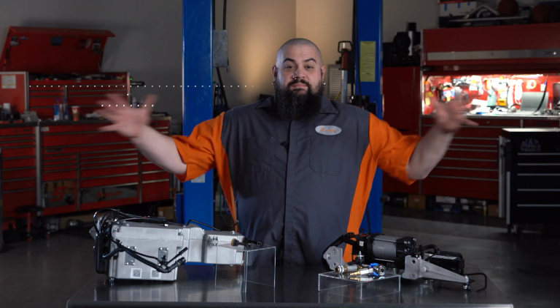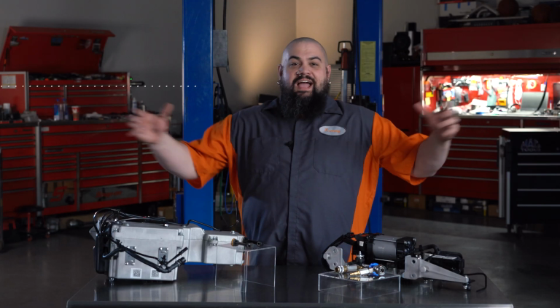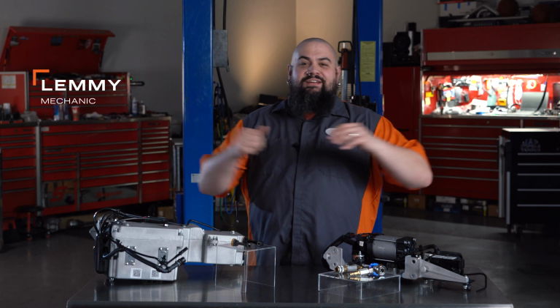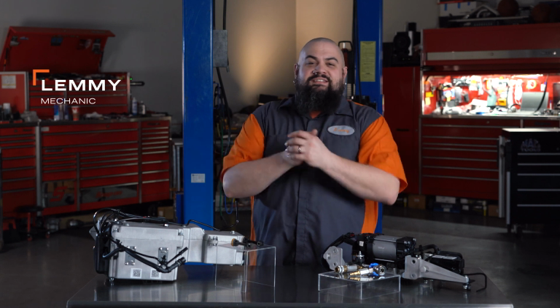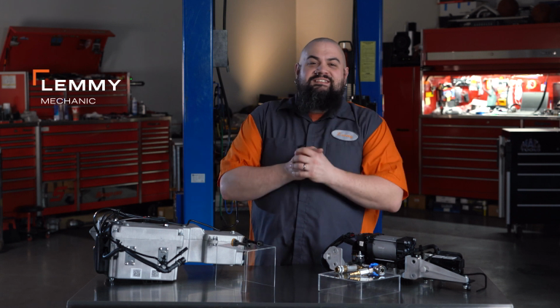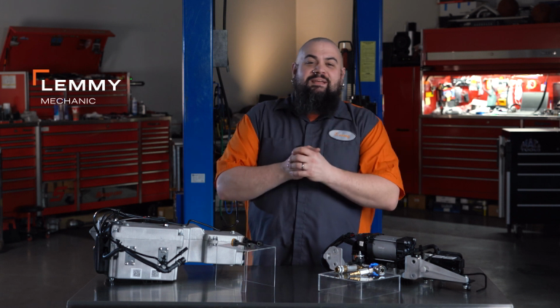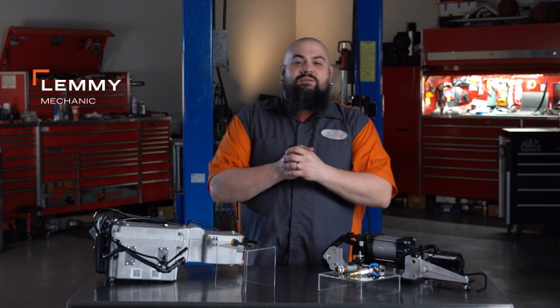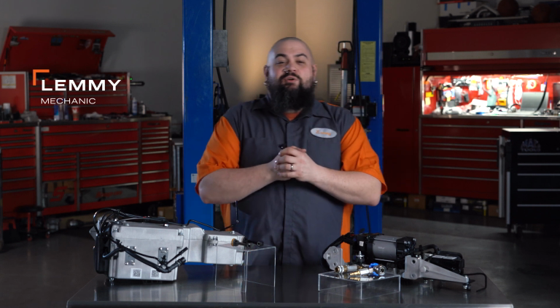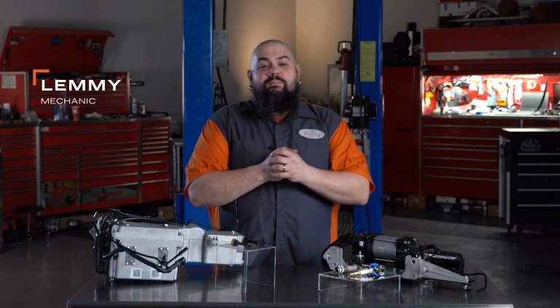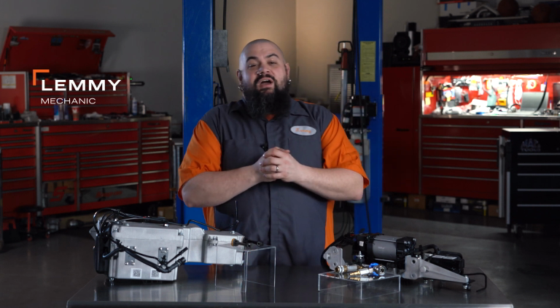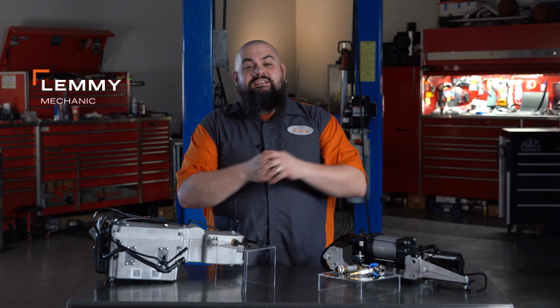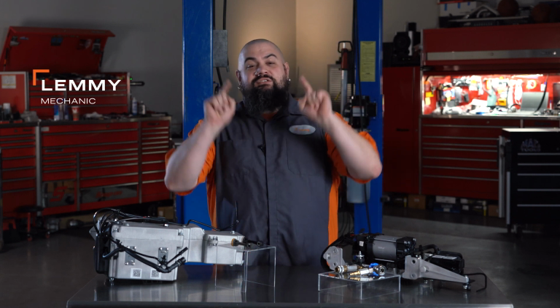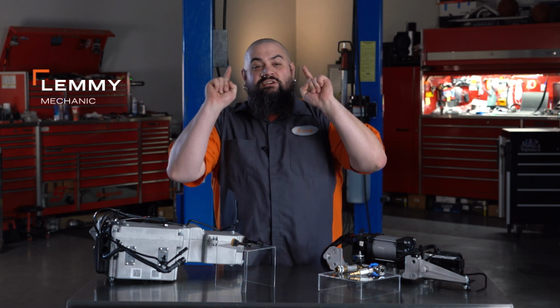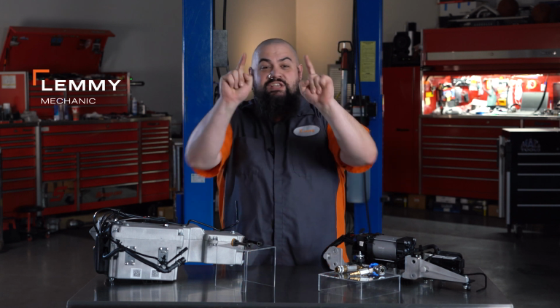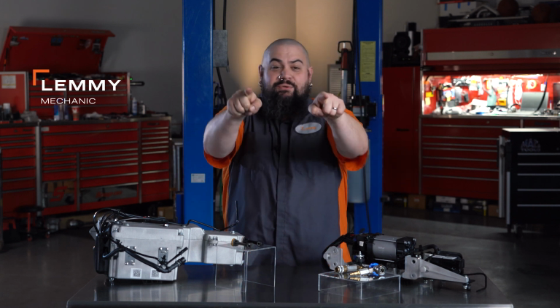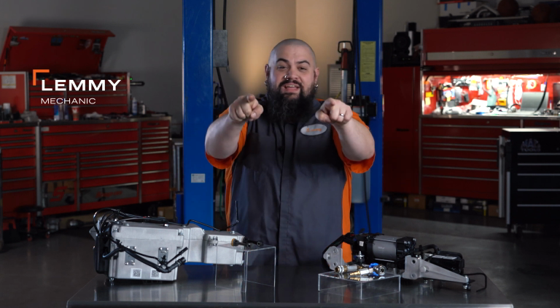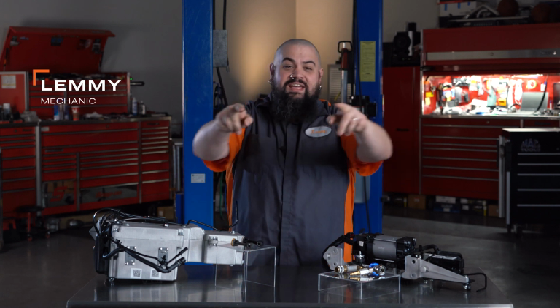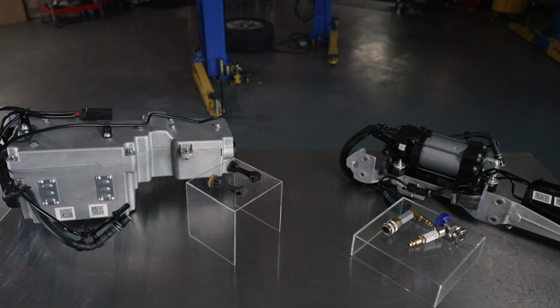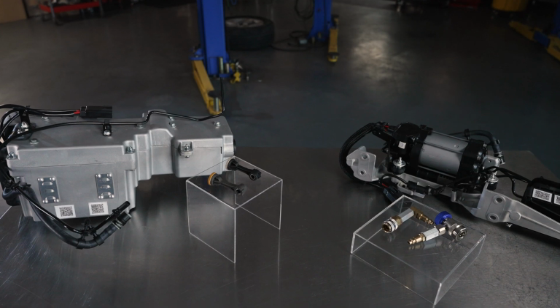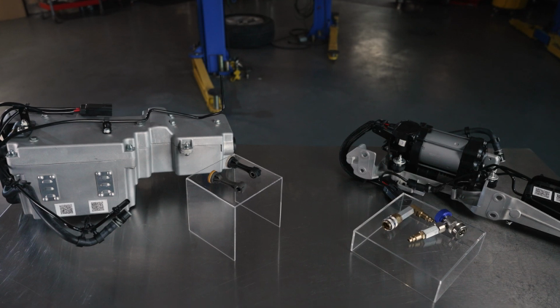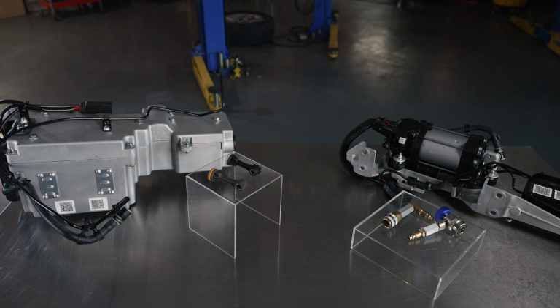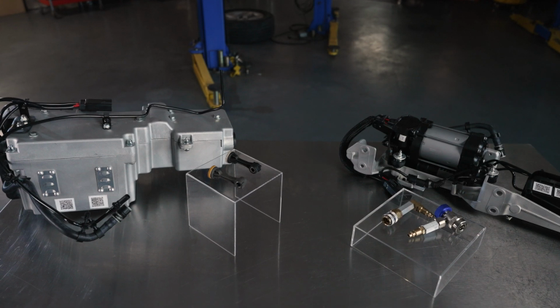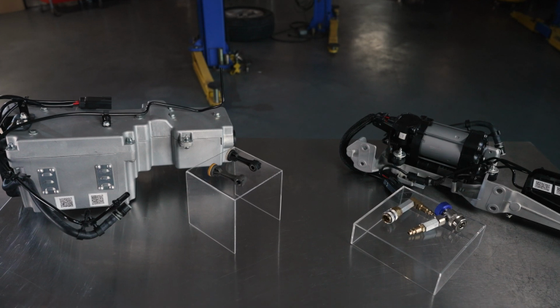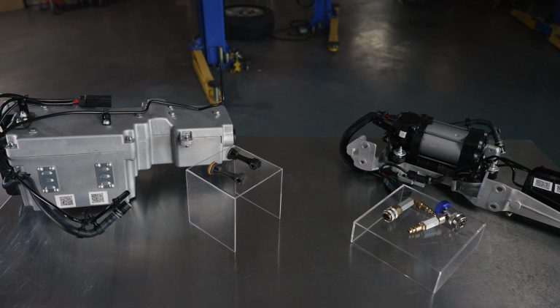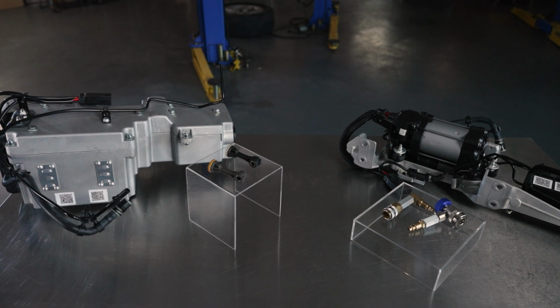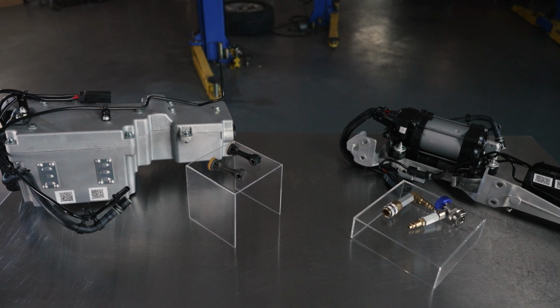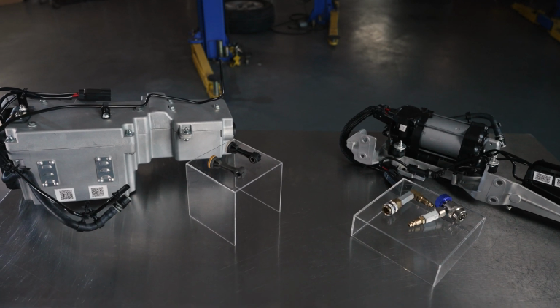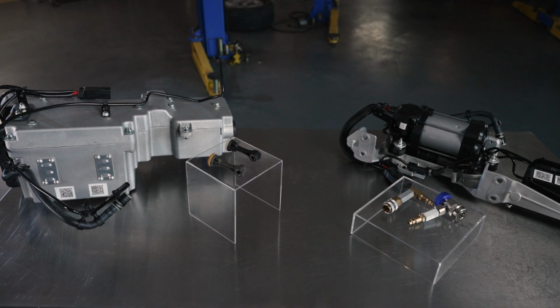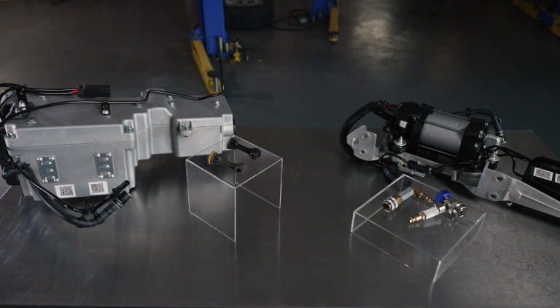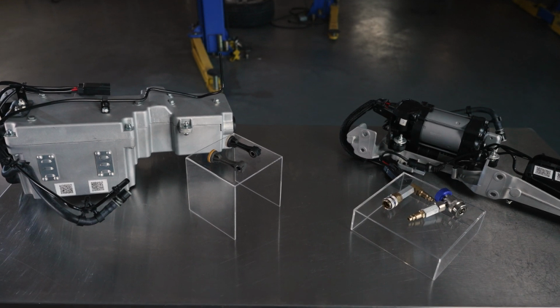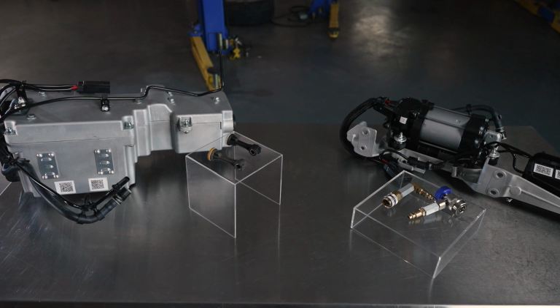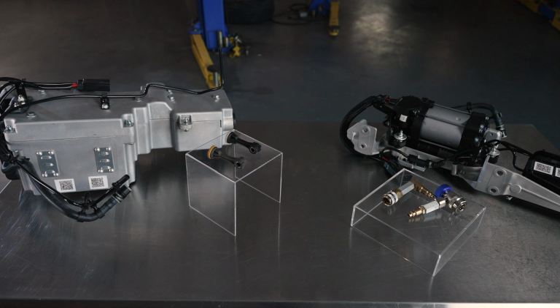Howdy, this is Lemmy with Dorman Products here to talk to you today about our OEFIX nitrogen compressors.